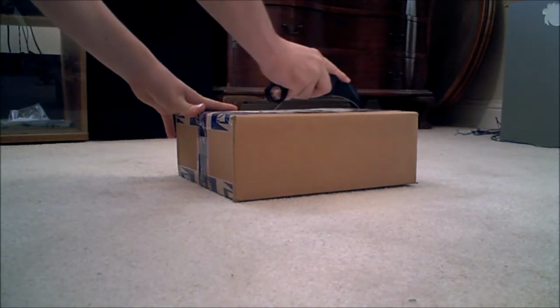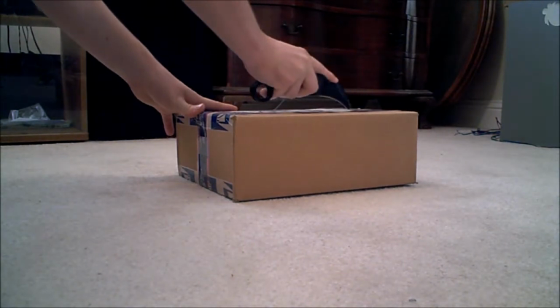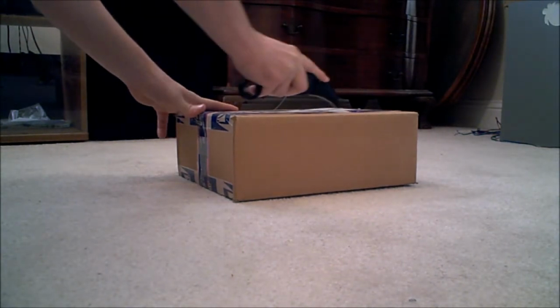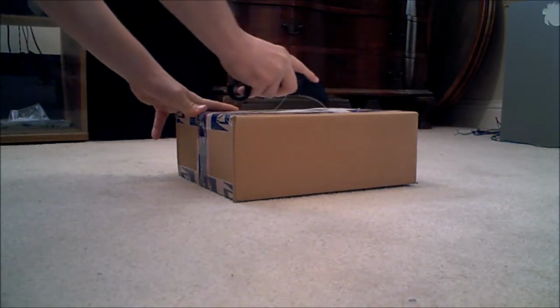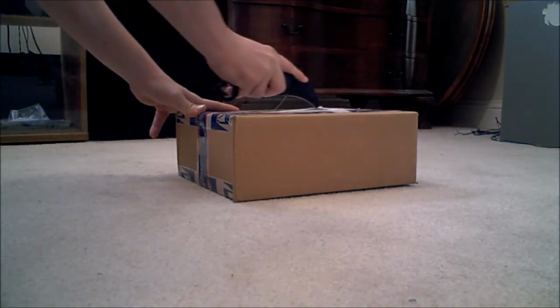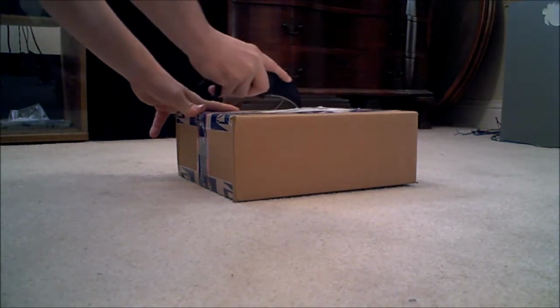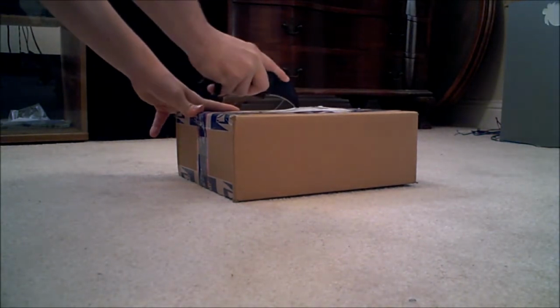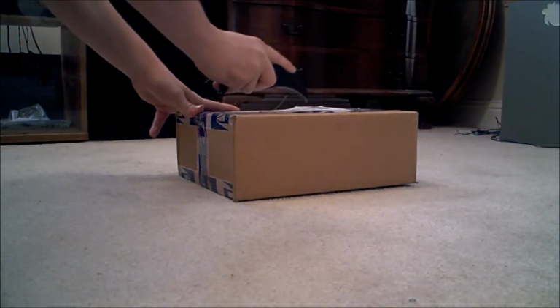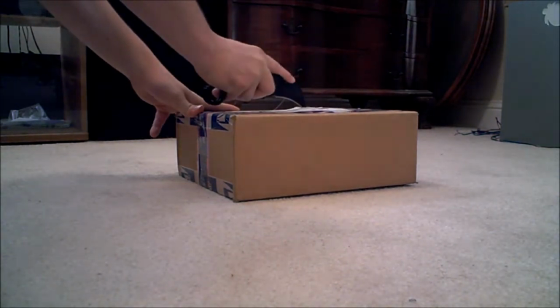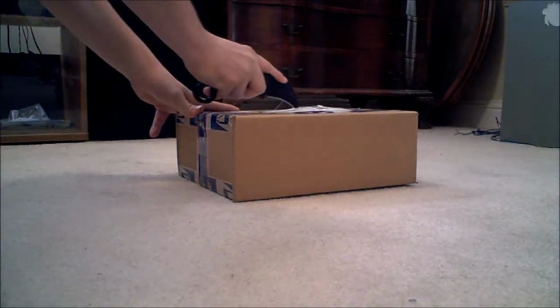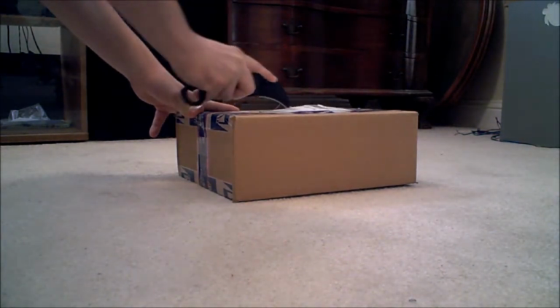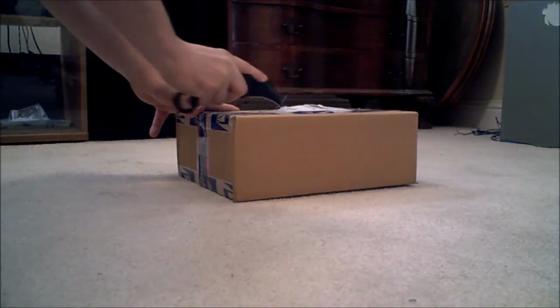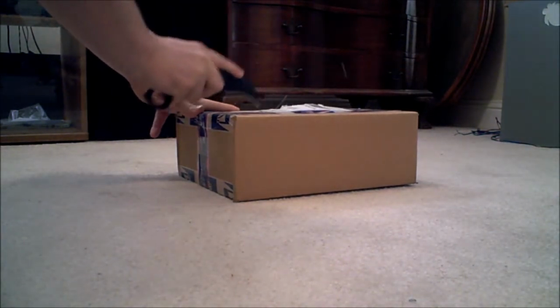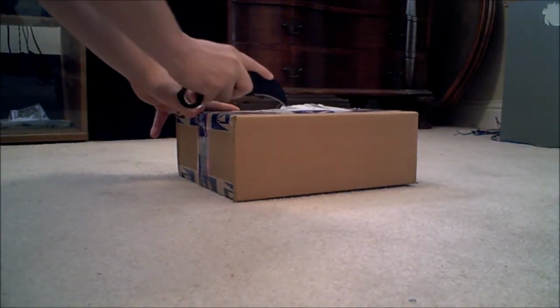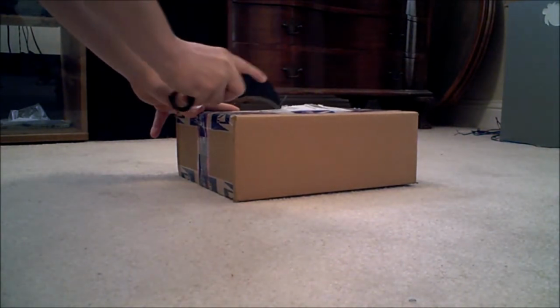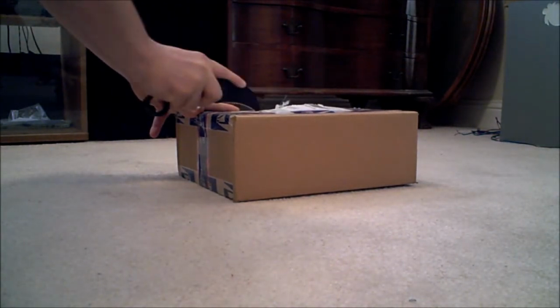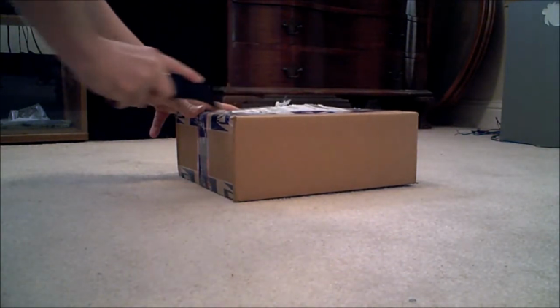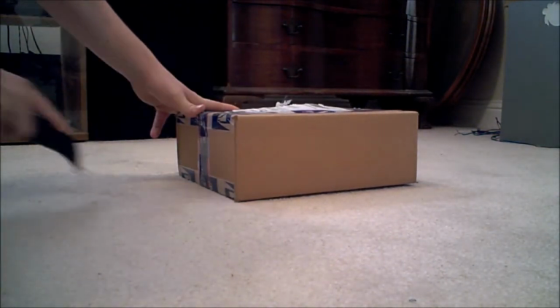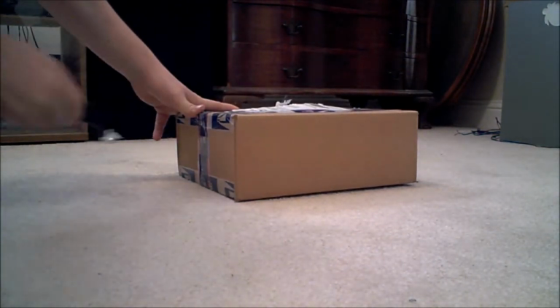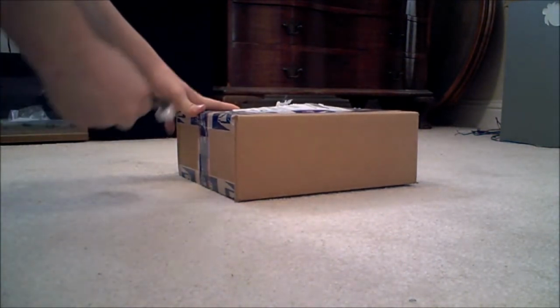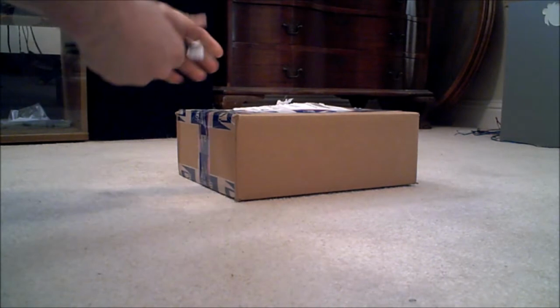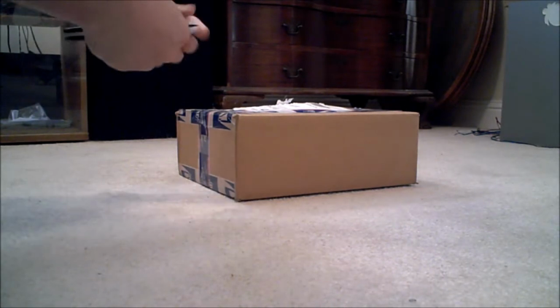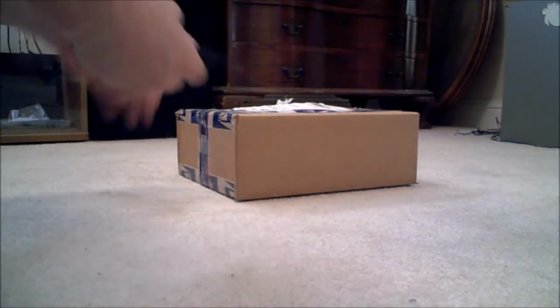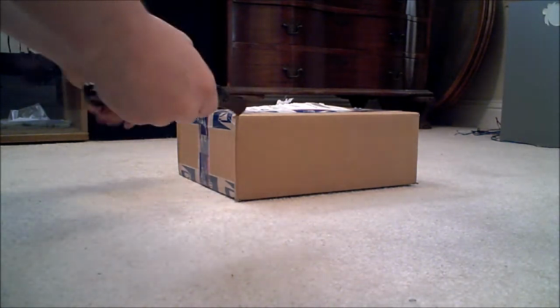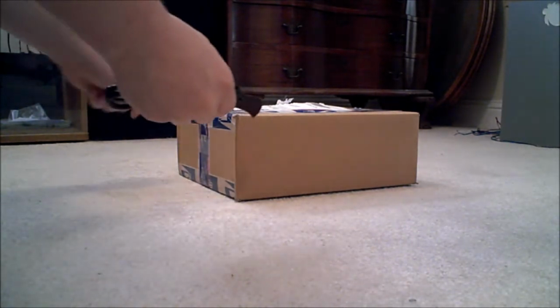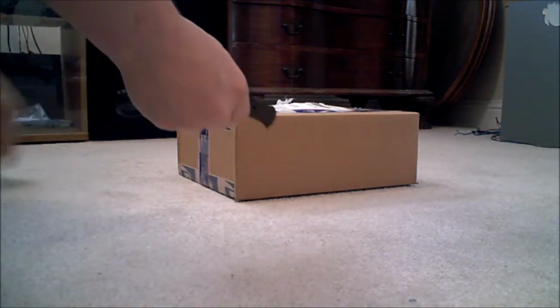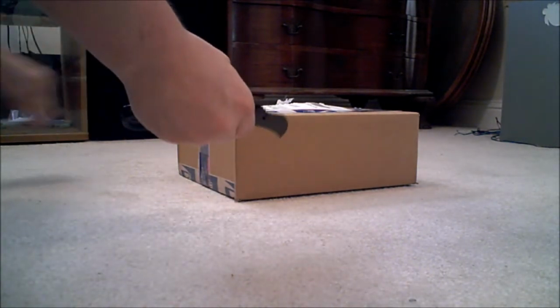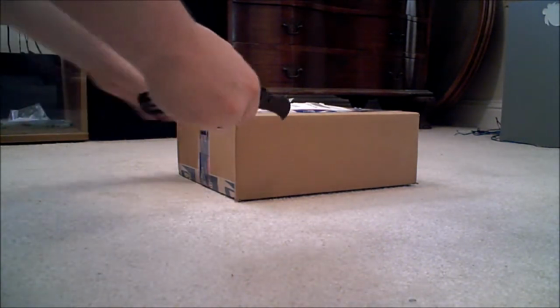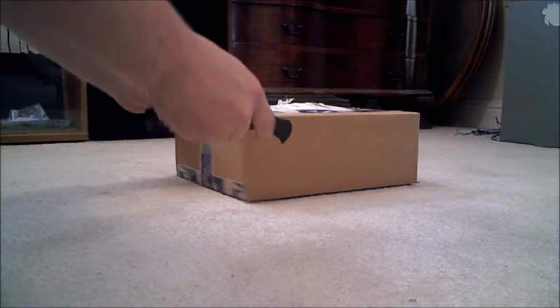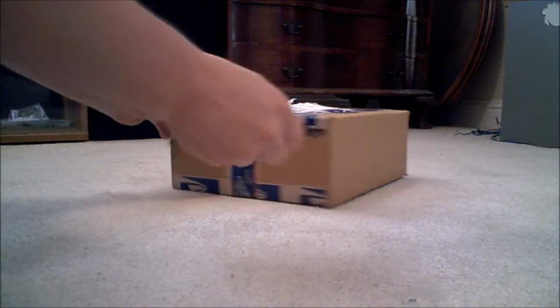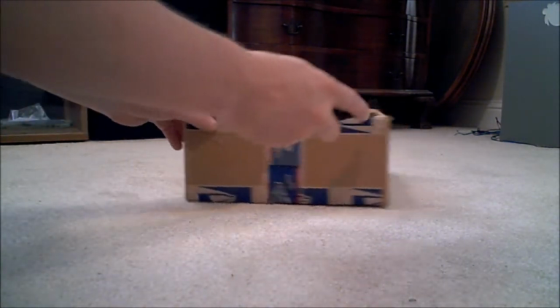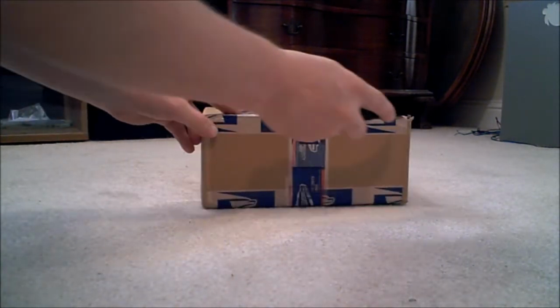I thought it was a real gem personally. Wow, they really taped that up good, didn't they.